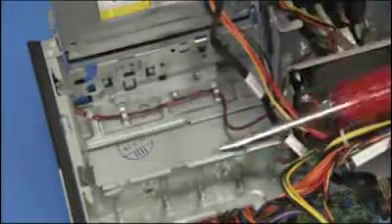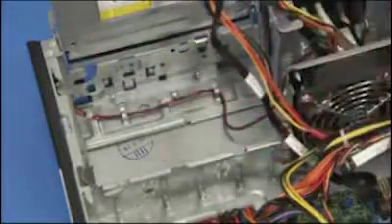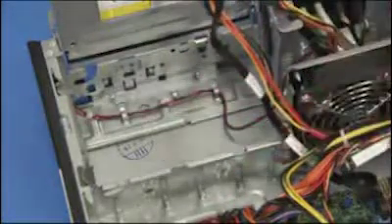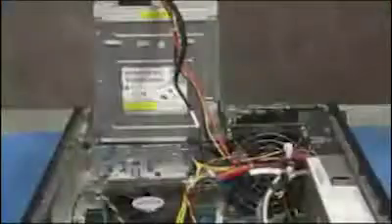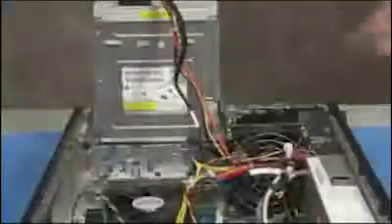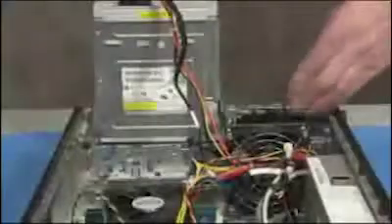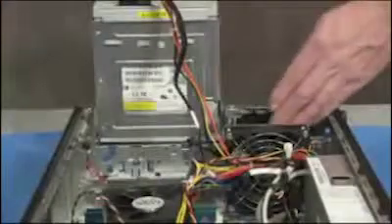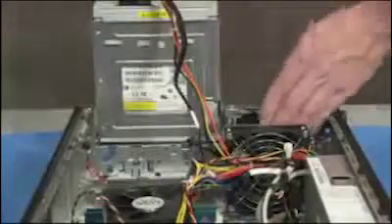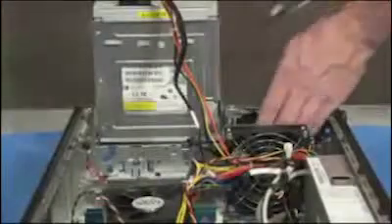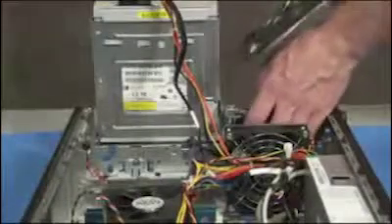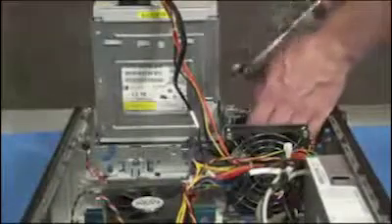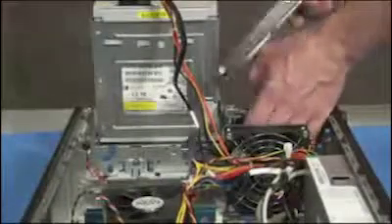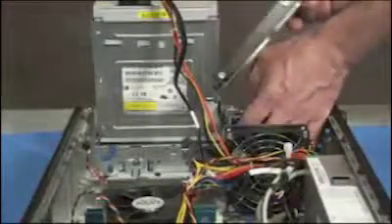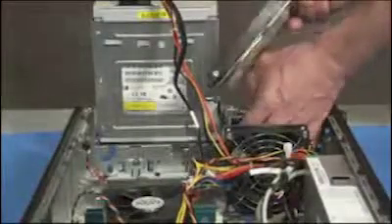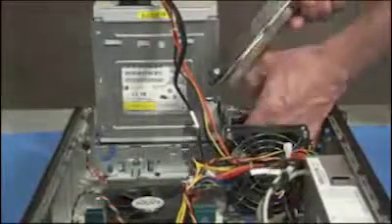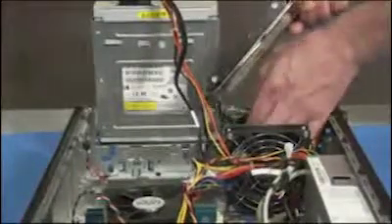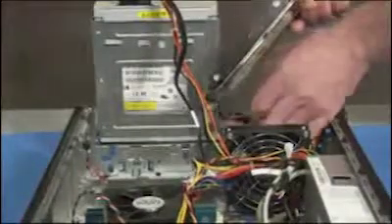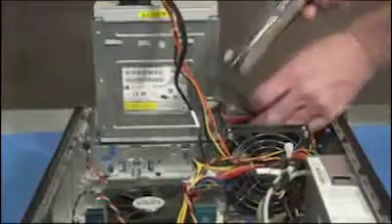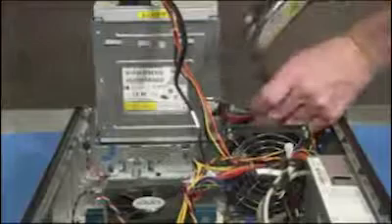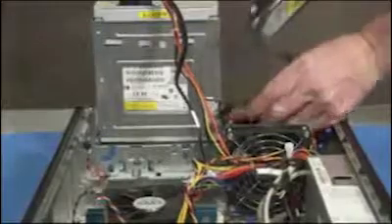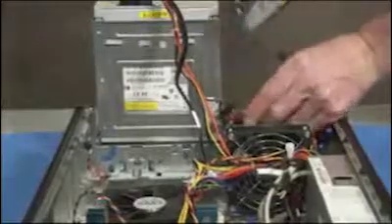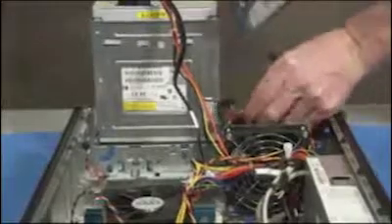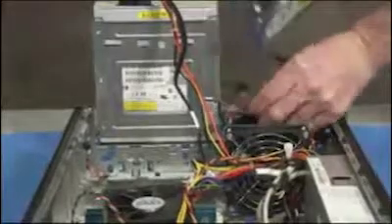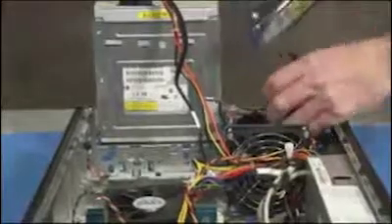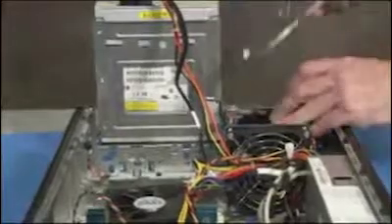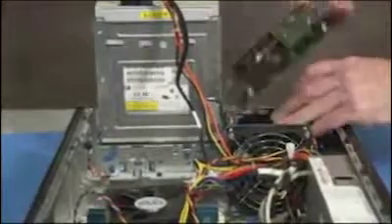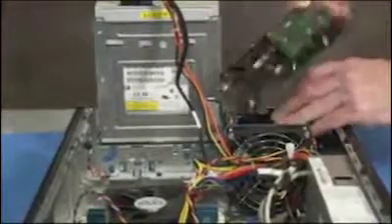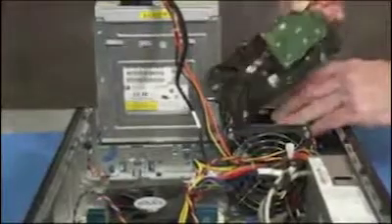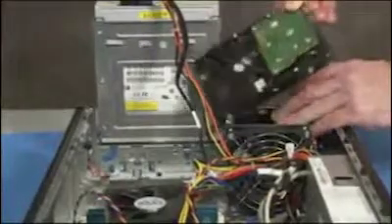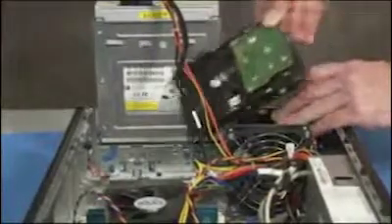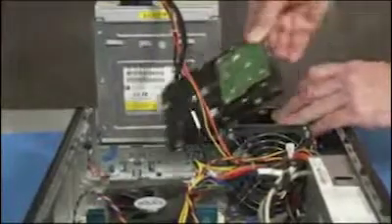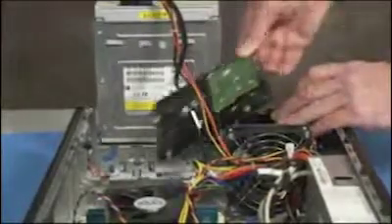To replace the hard drive, first reattach the power and data connectors to the drive.